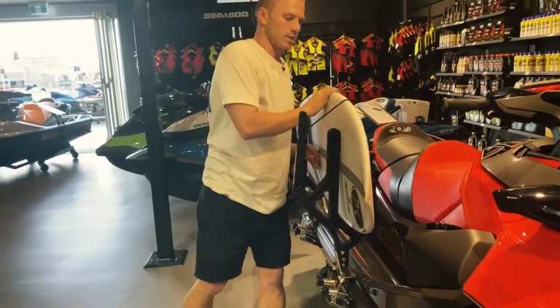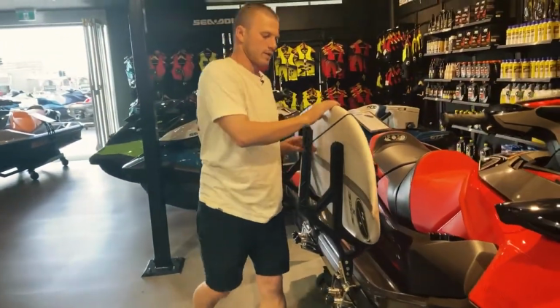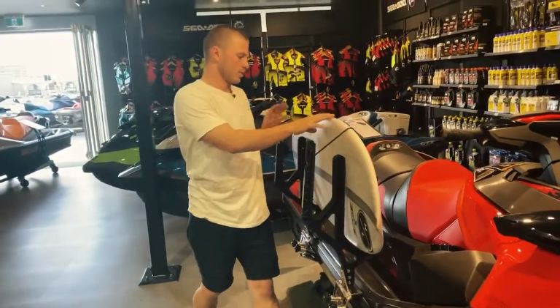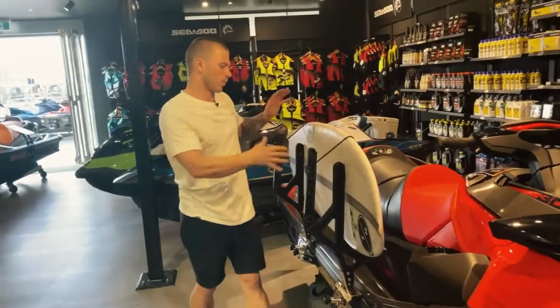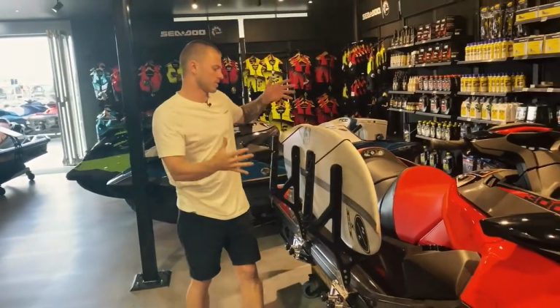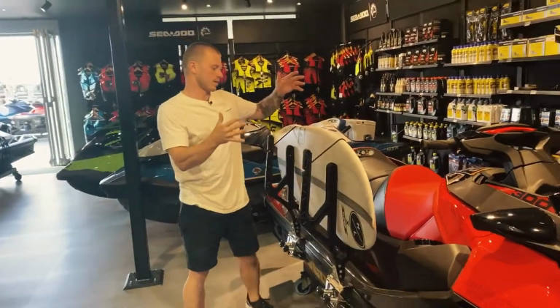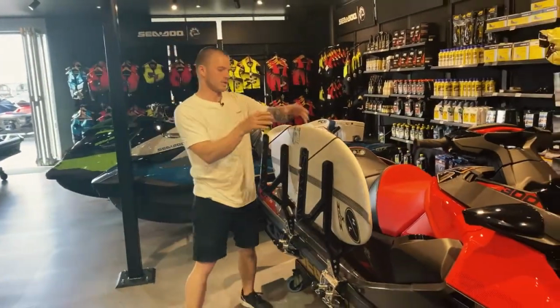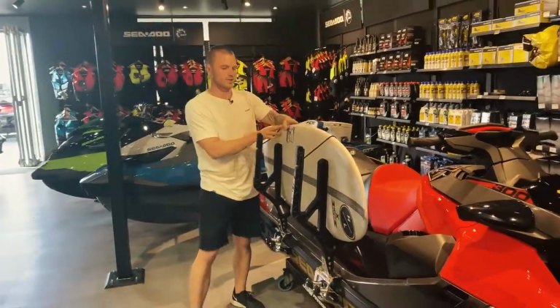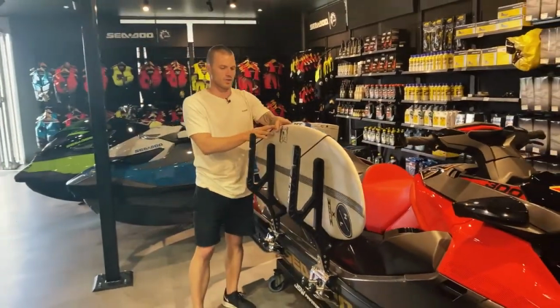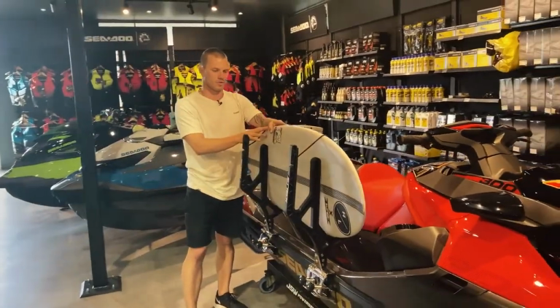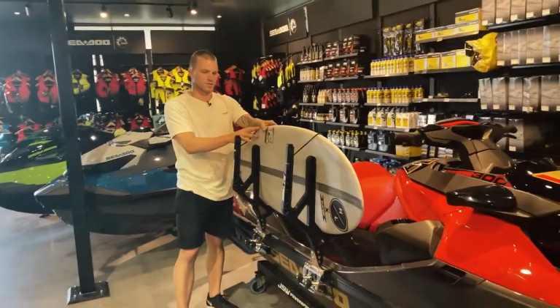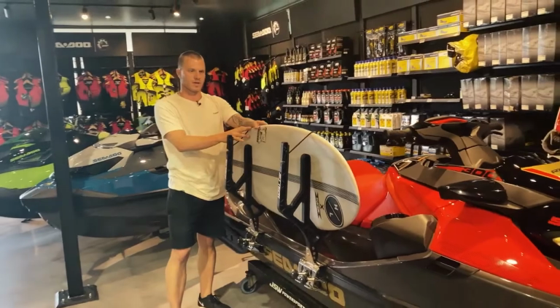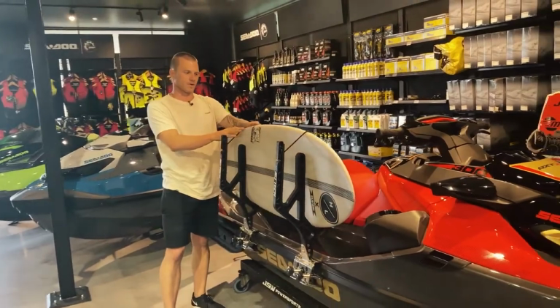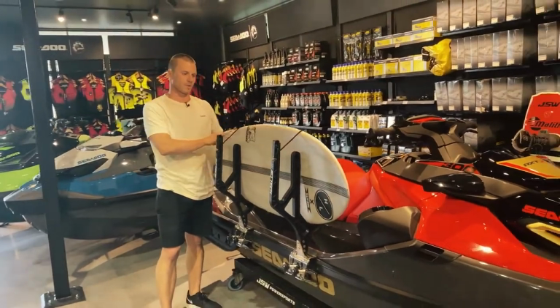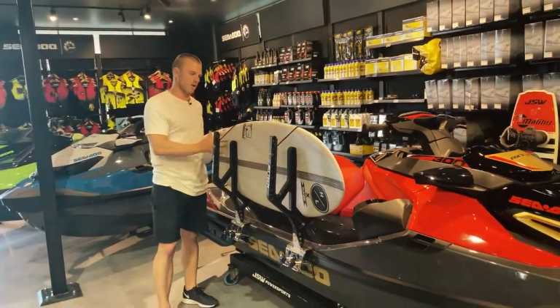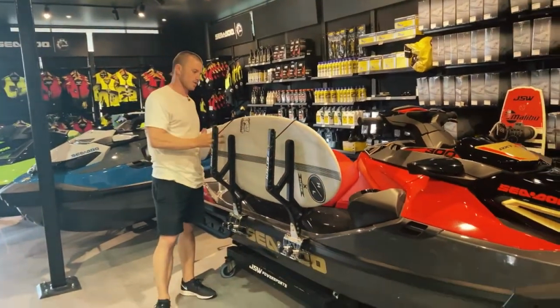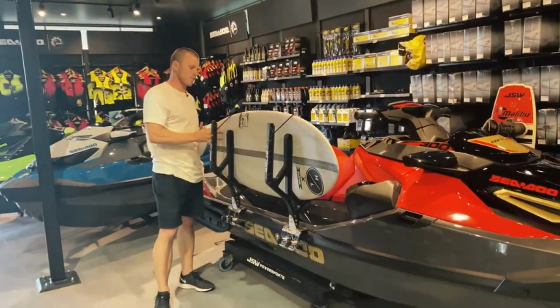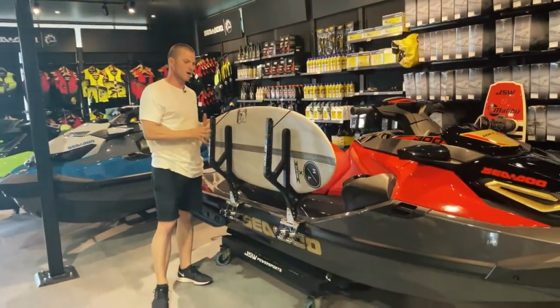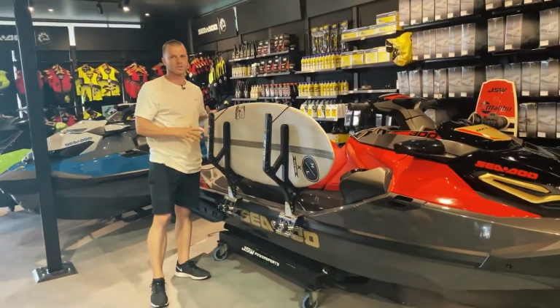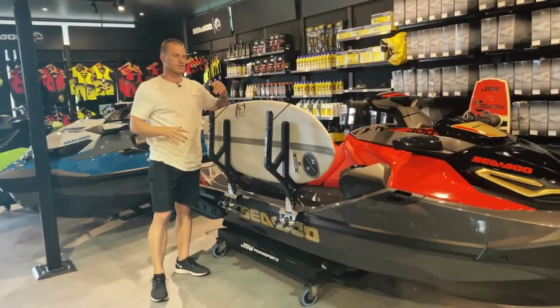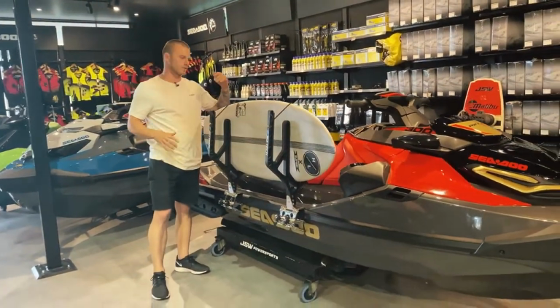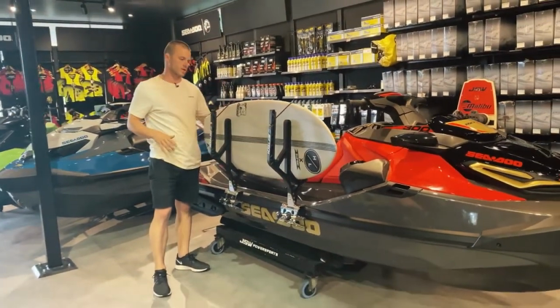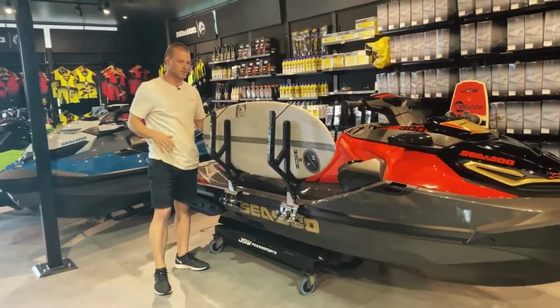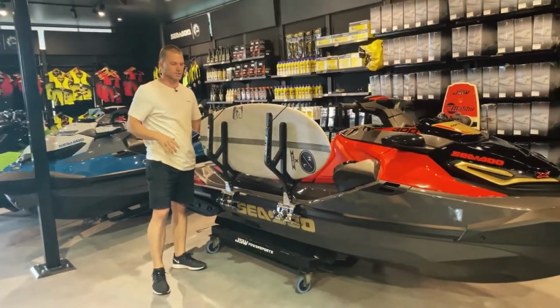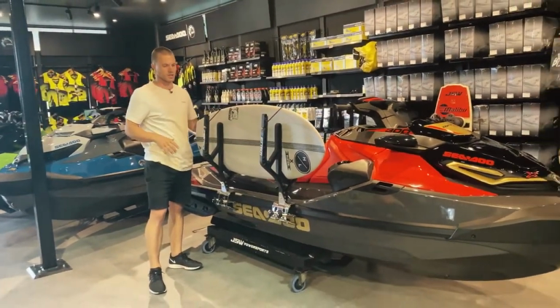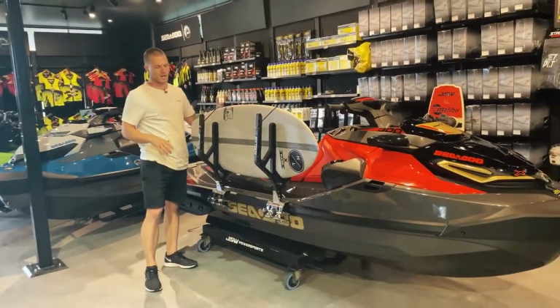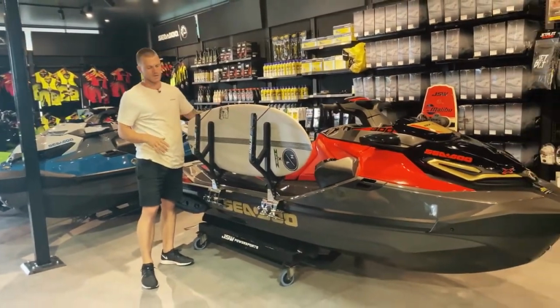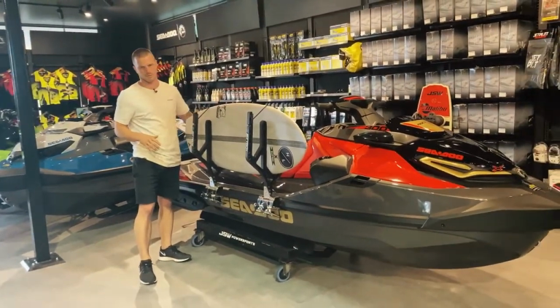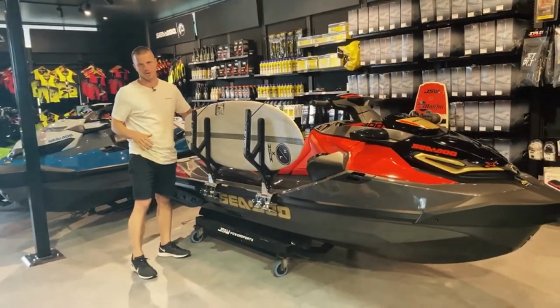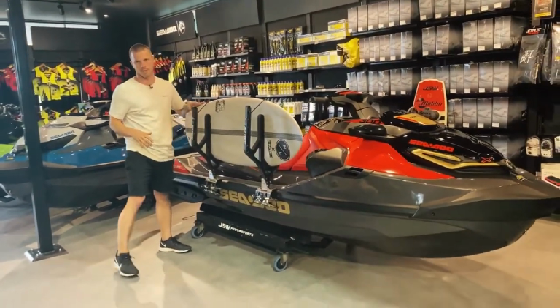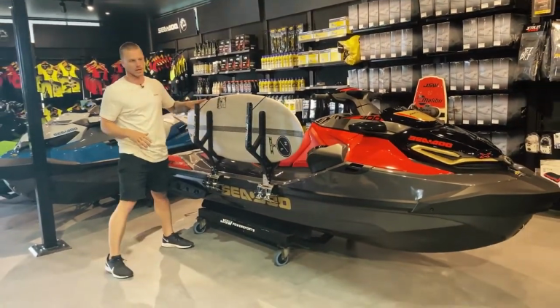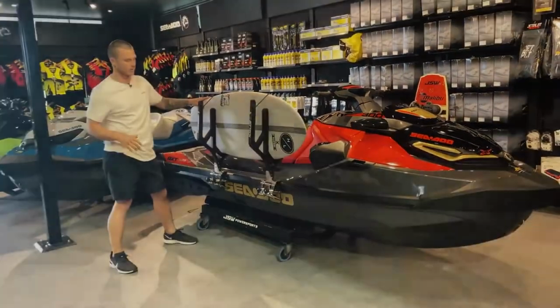Your boards are nice and secure and safe. You're not going to be cracking your rails, not scratching your ski, and you've freed up your legroom.